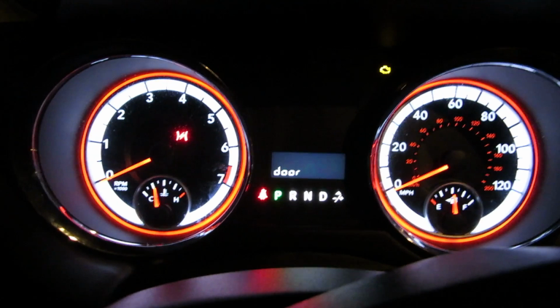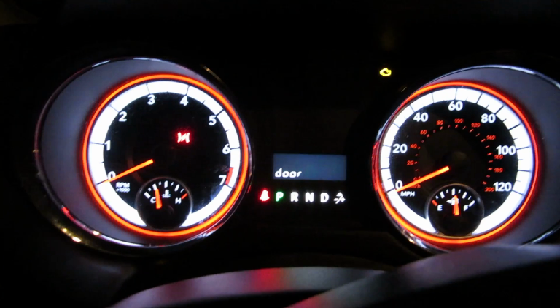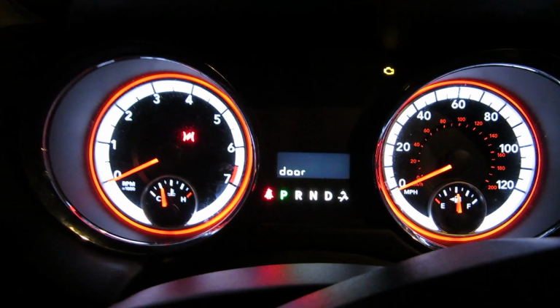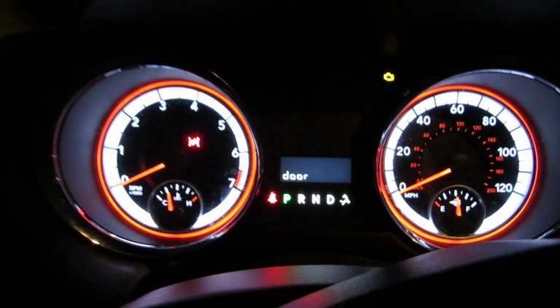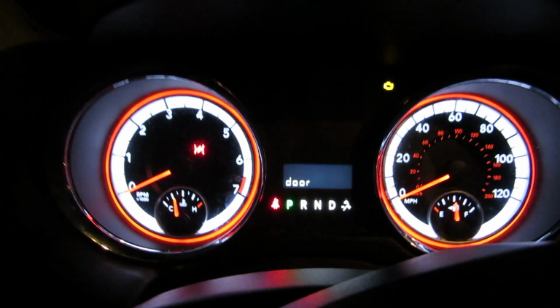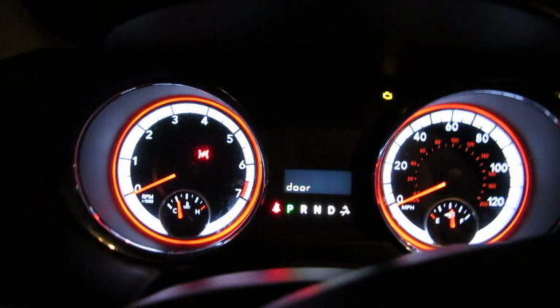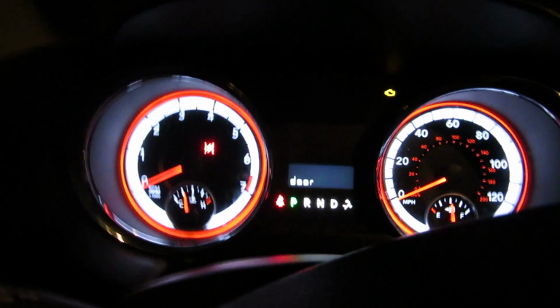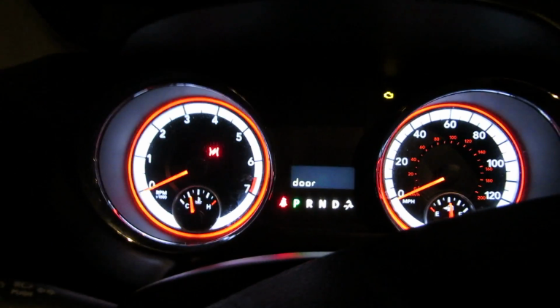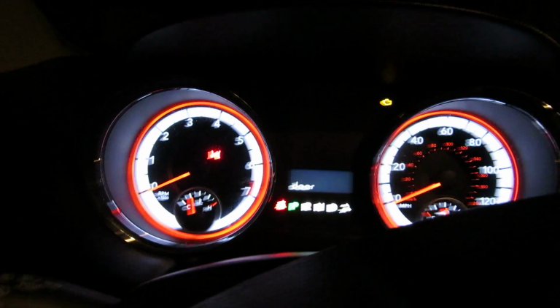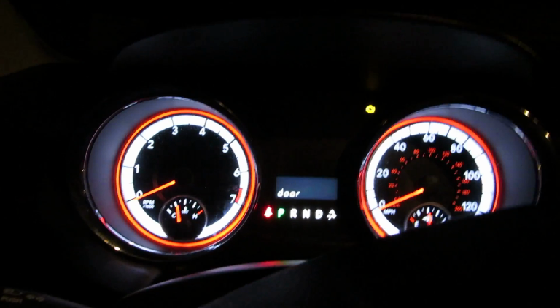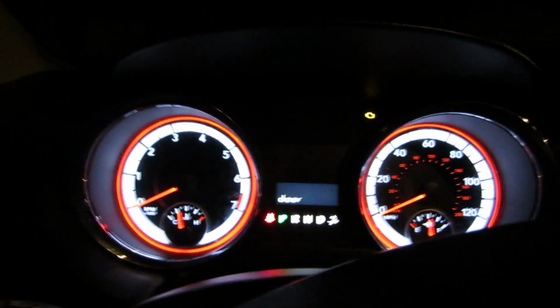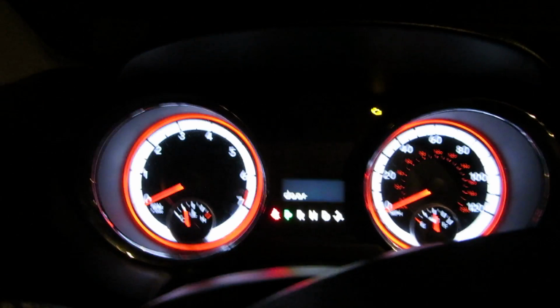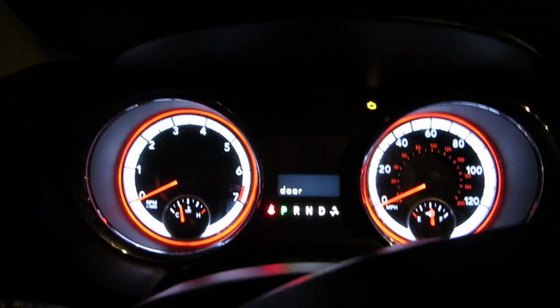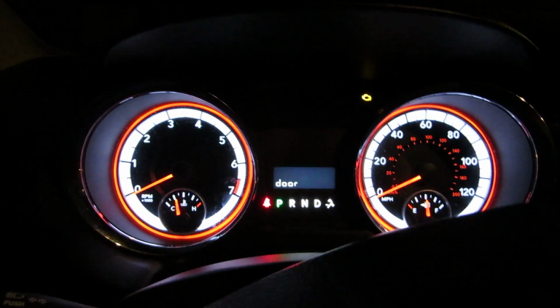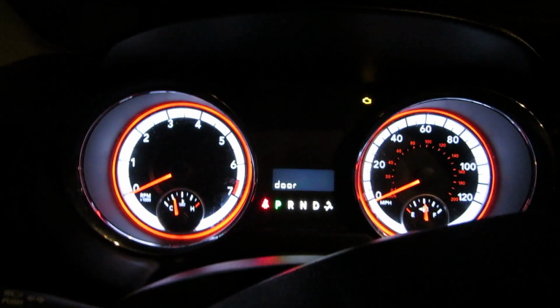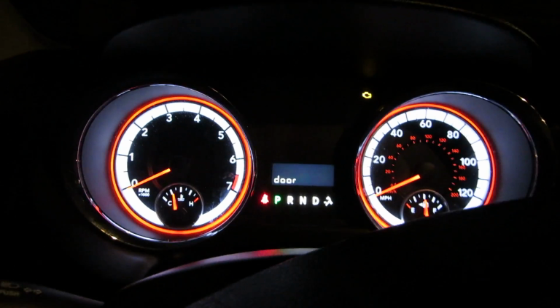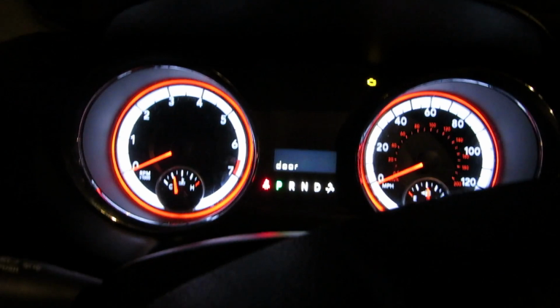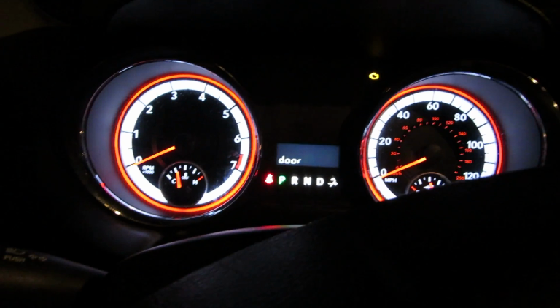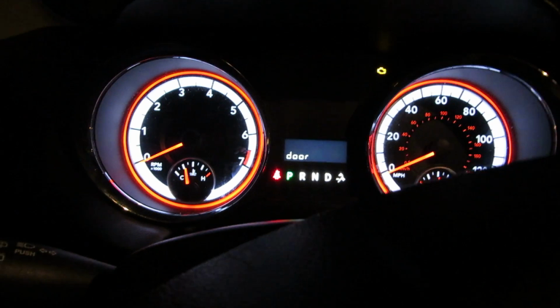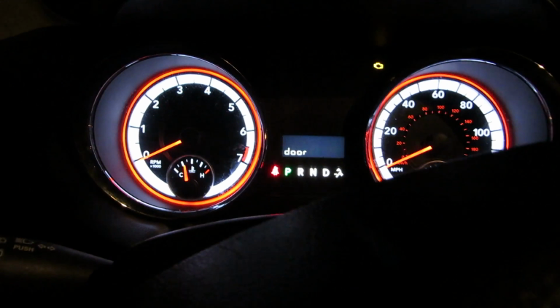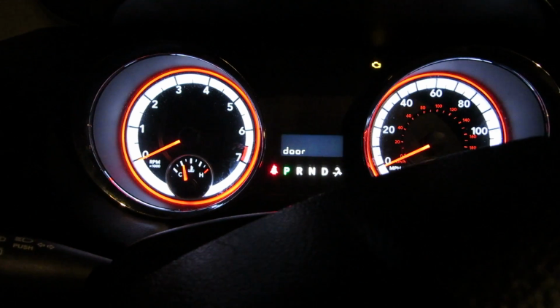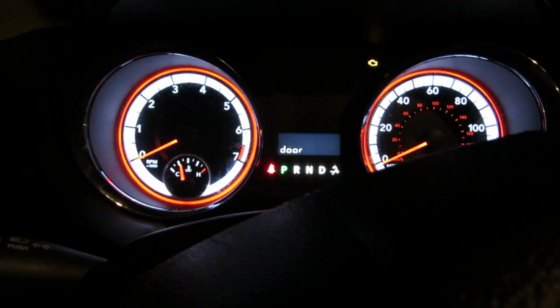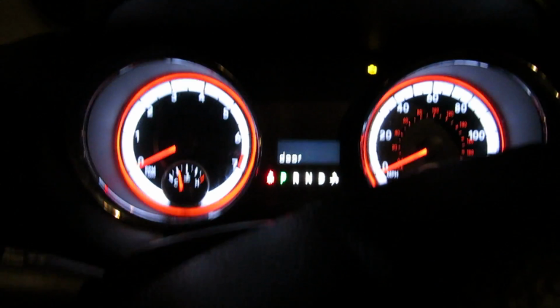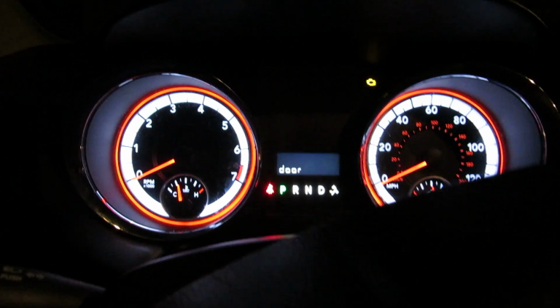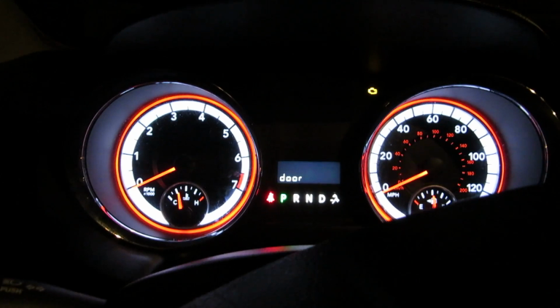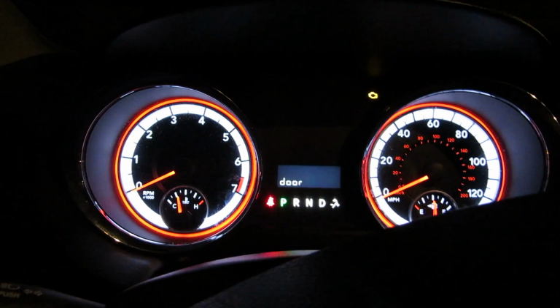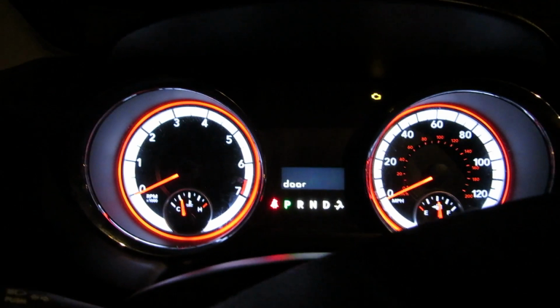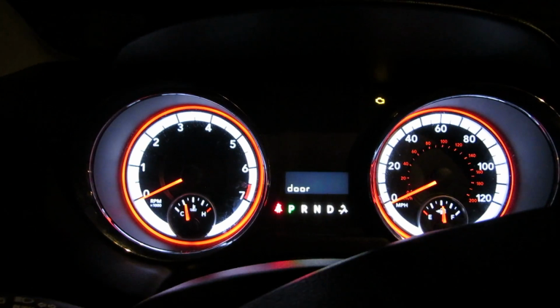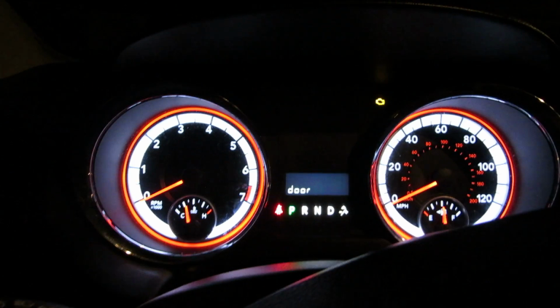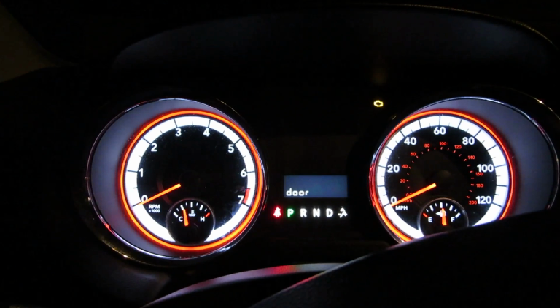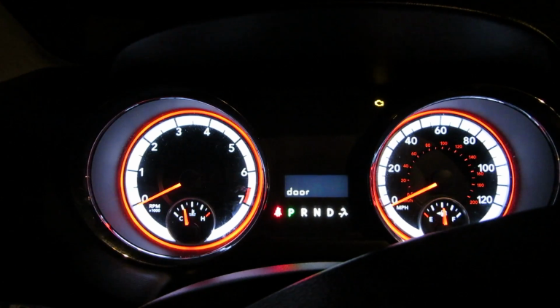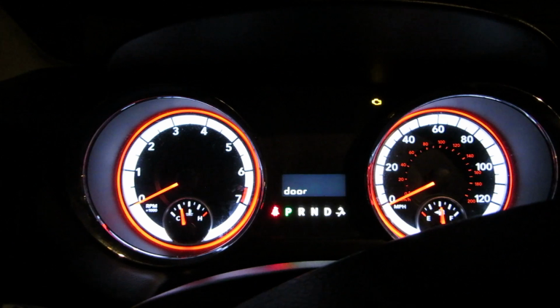Okay, we're in the Dodge van. This is part two of starting it up. This time it will be with the door open.